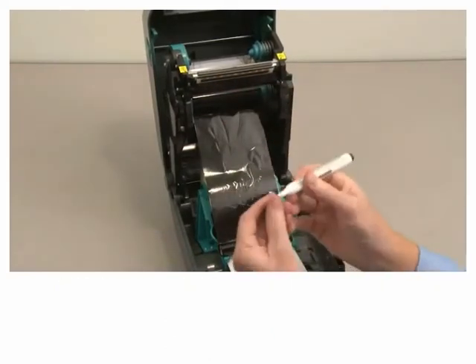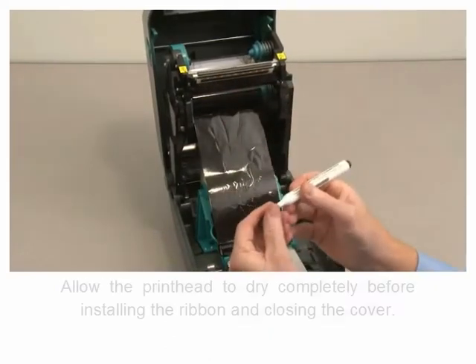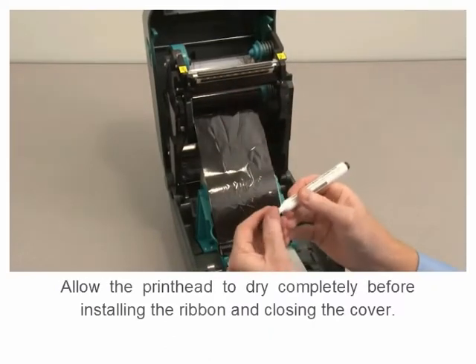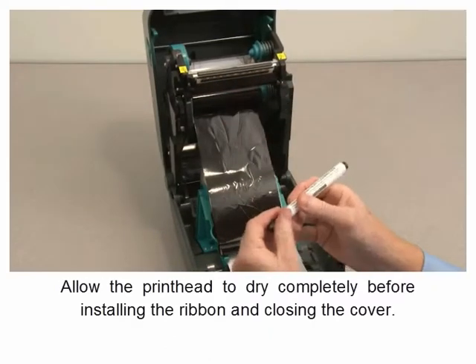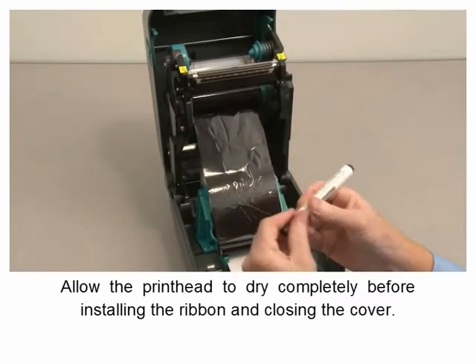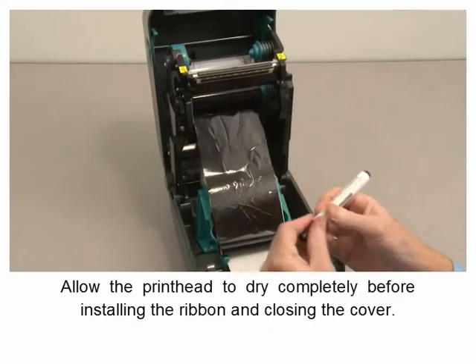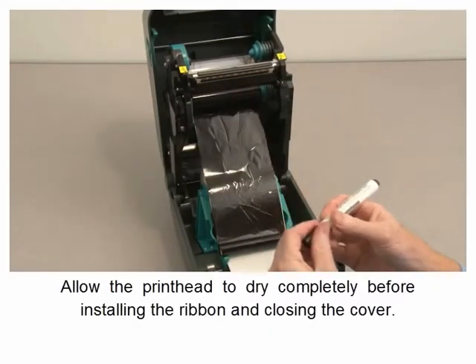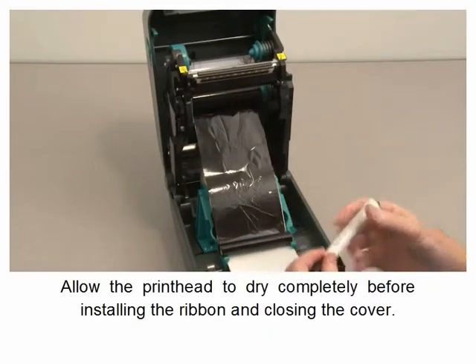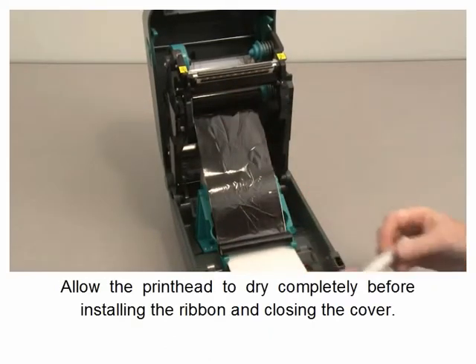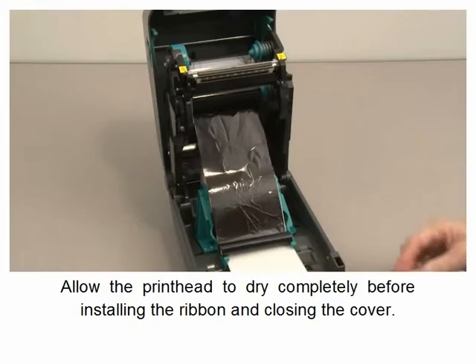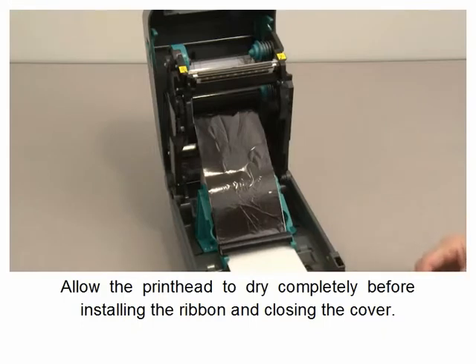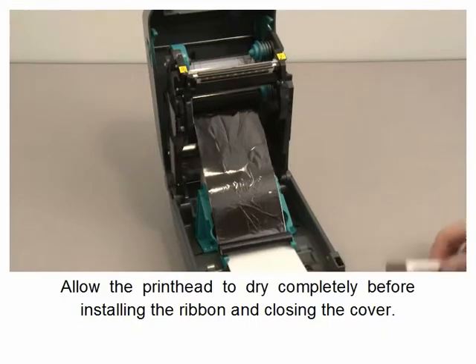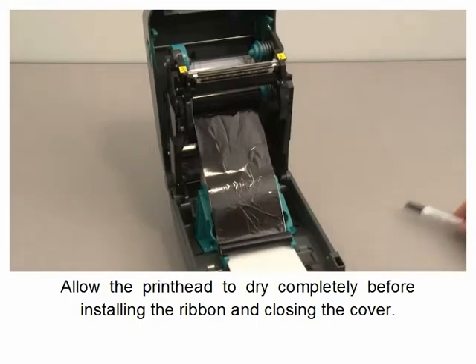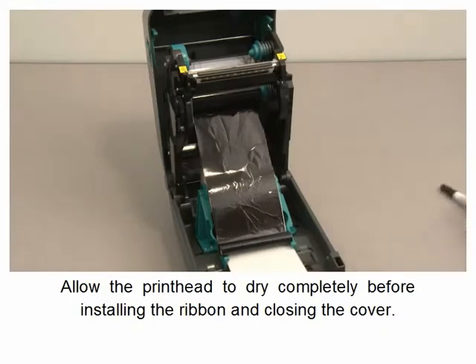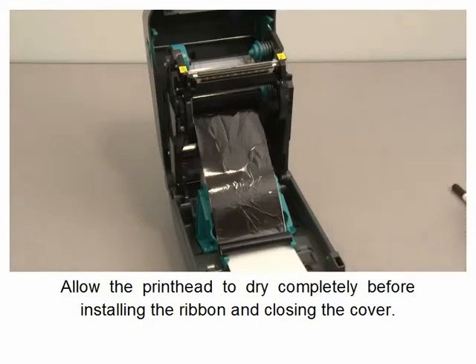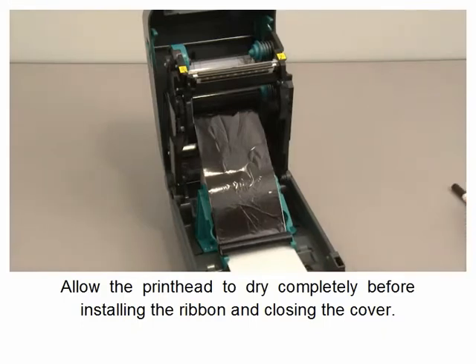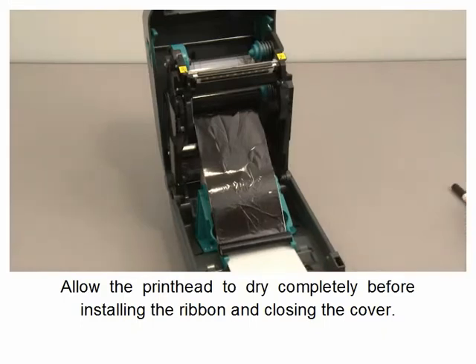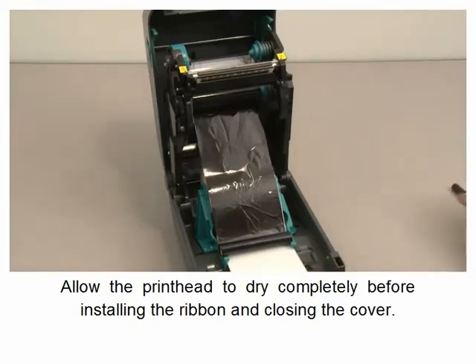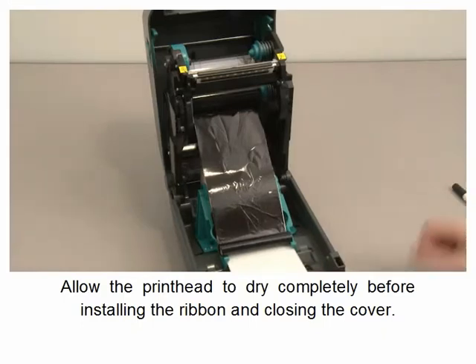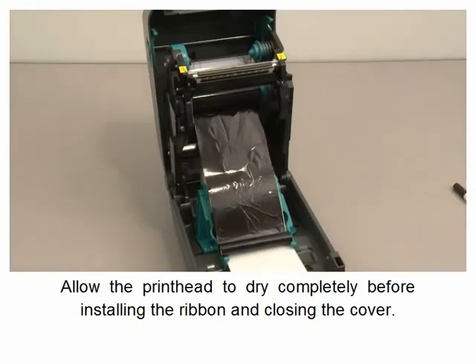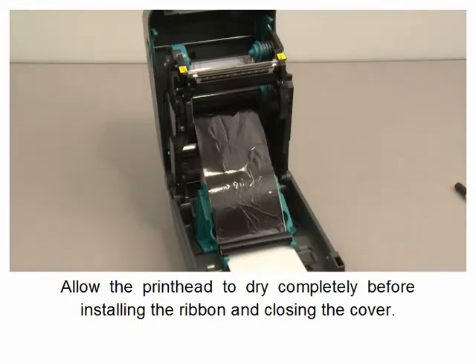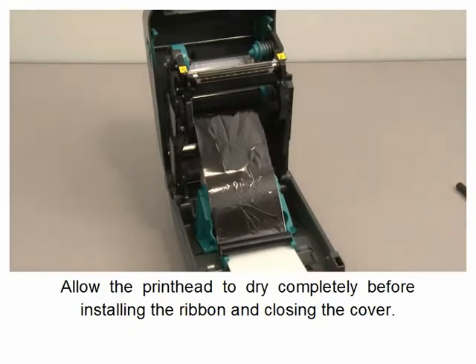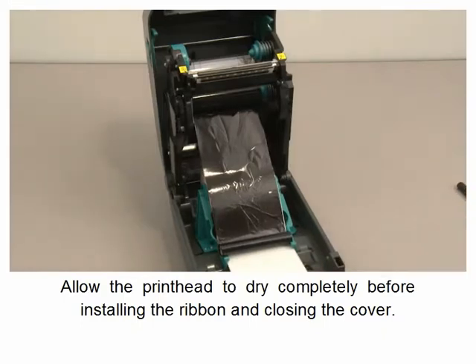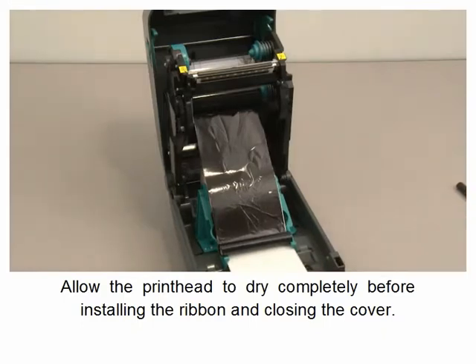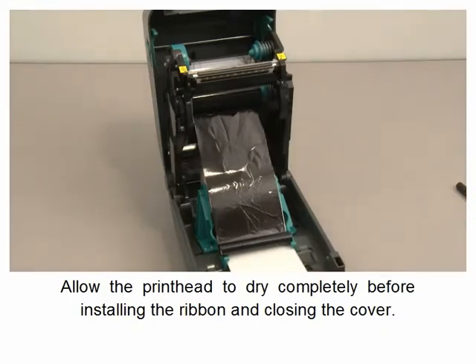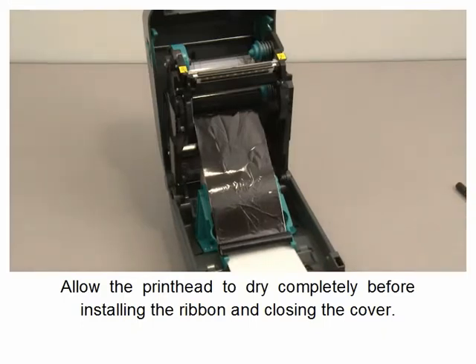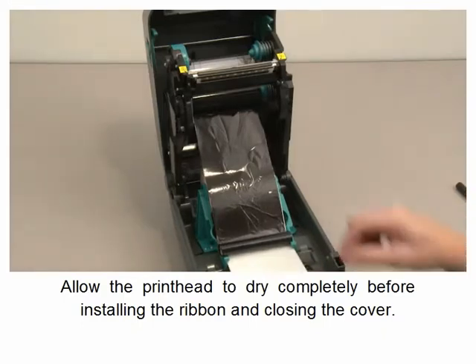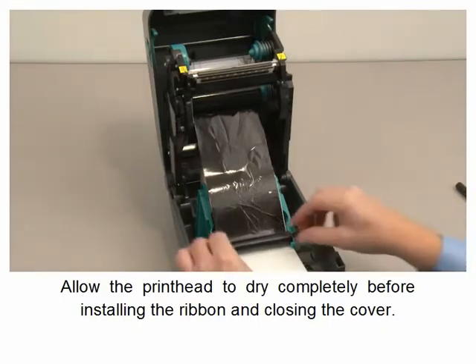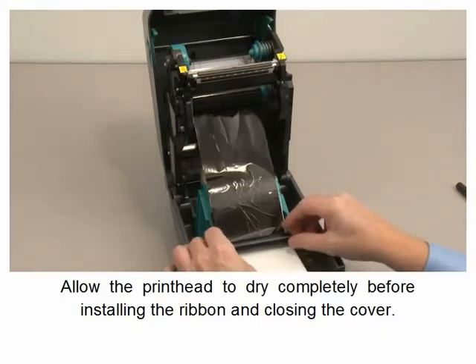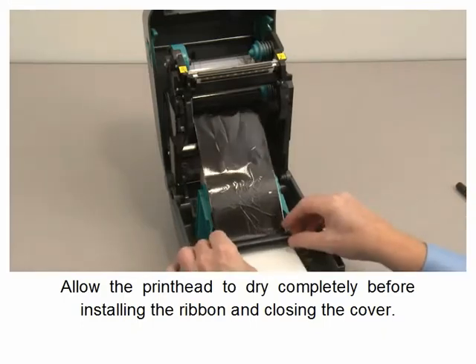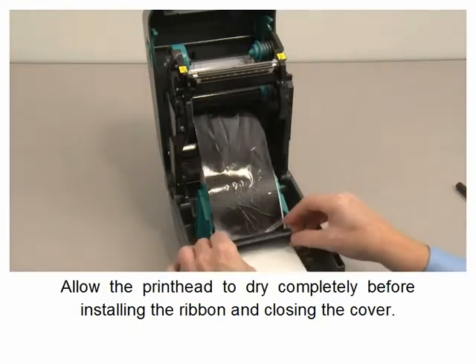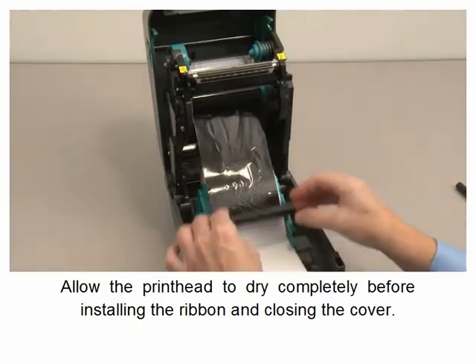Allow the printhead to dry completely before installing the ribbon and closing the cover.